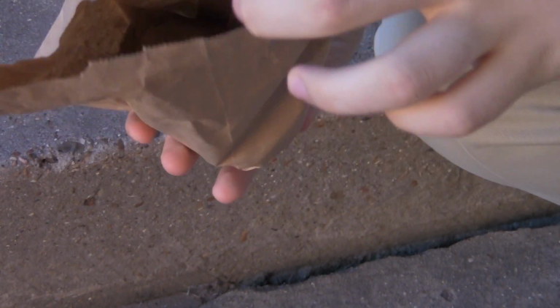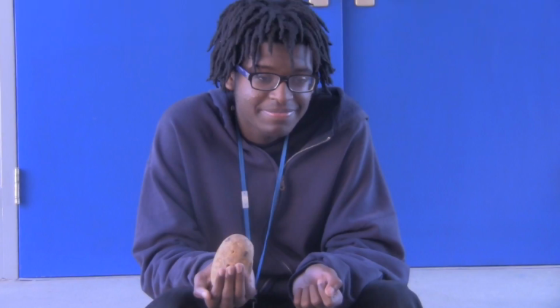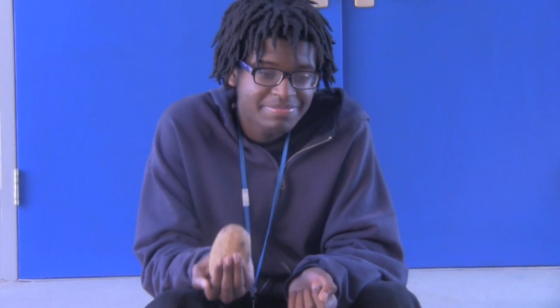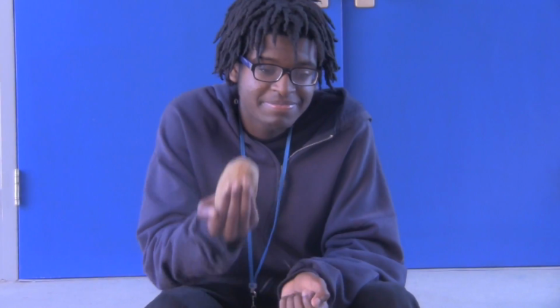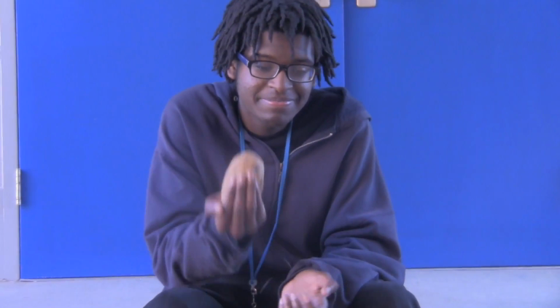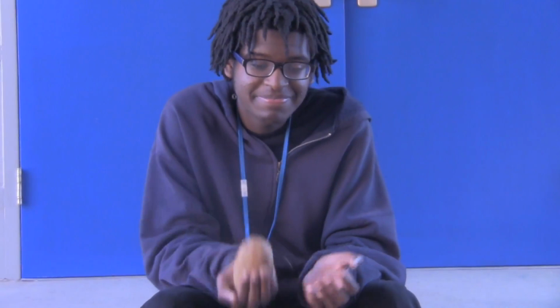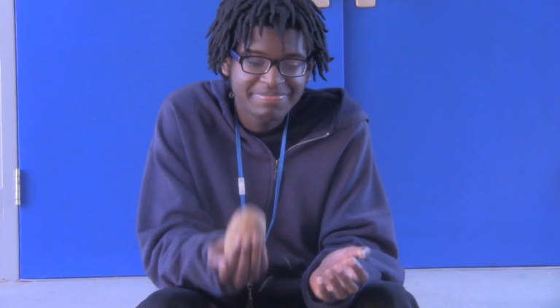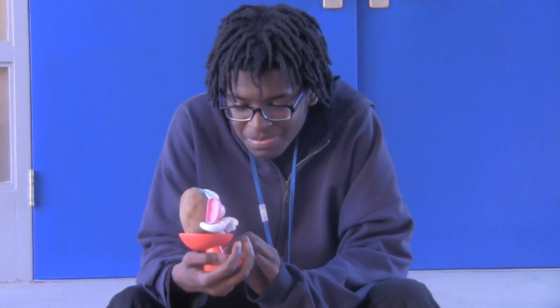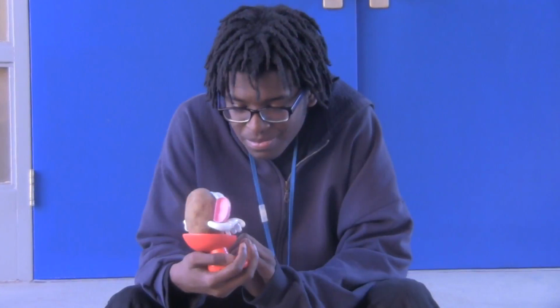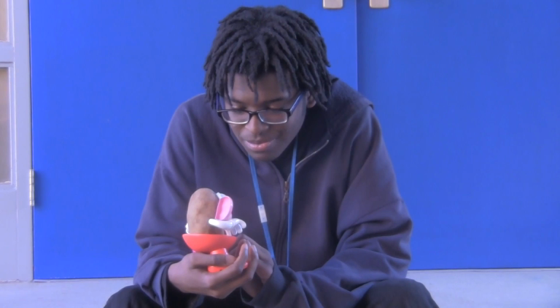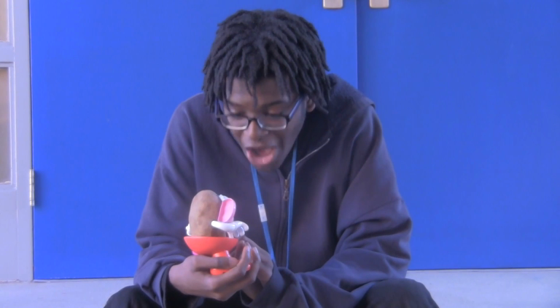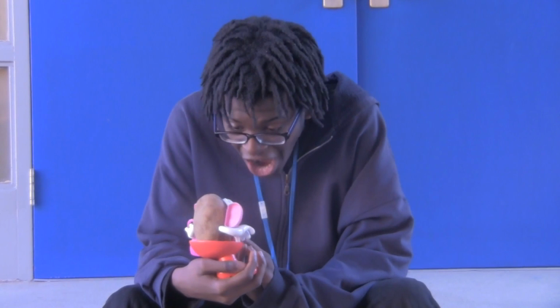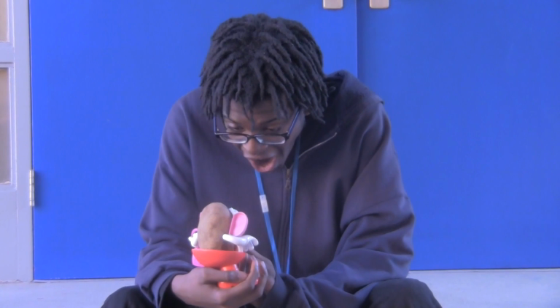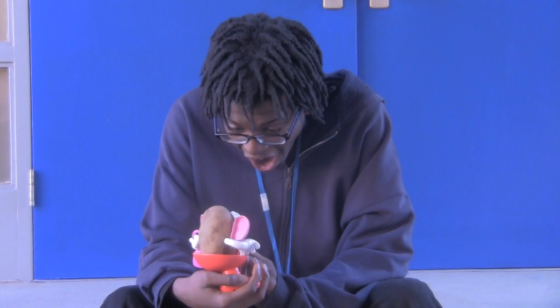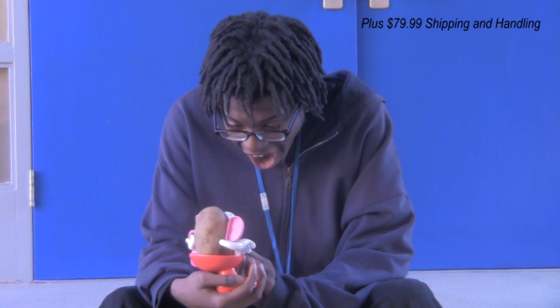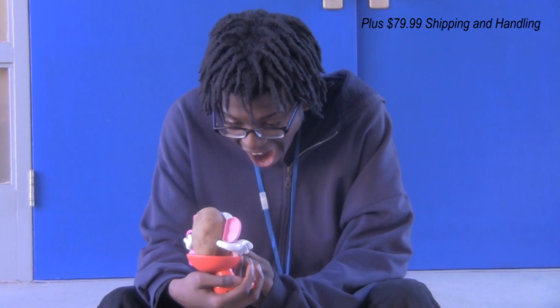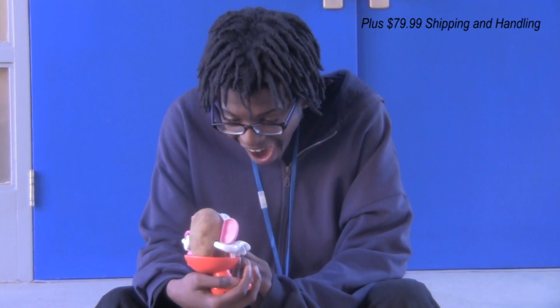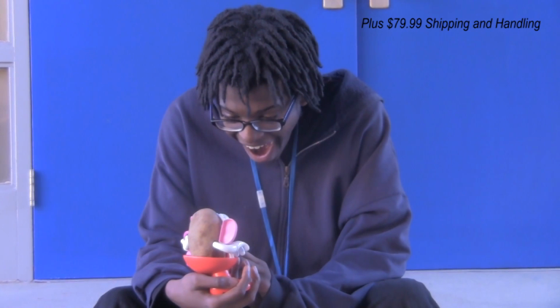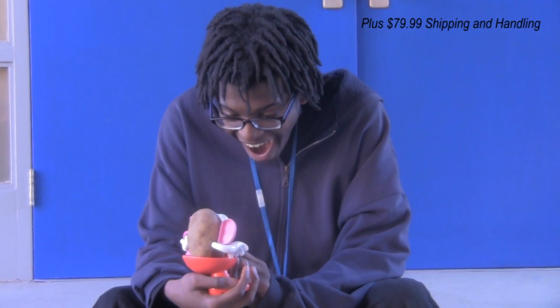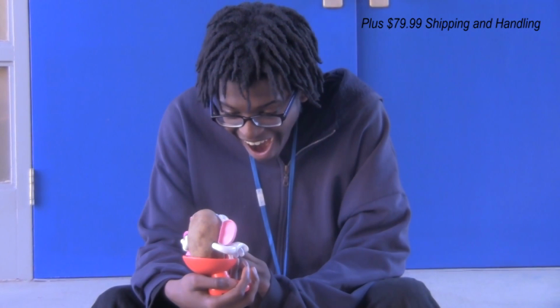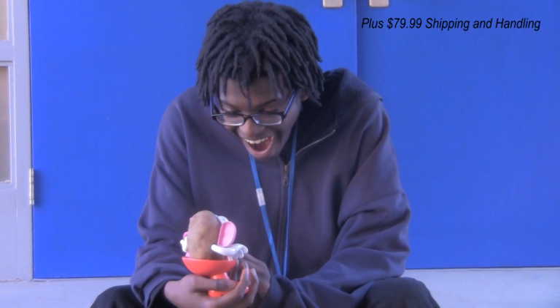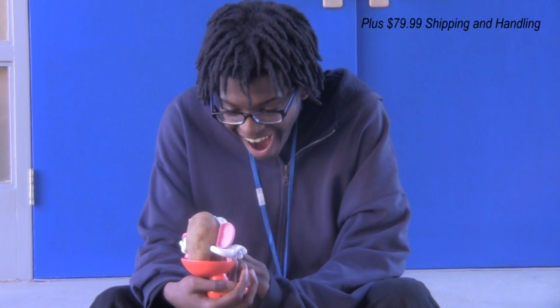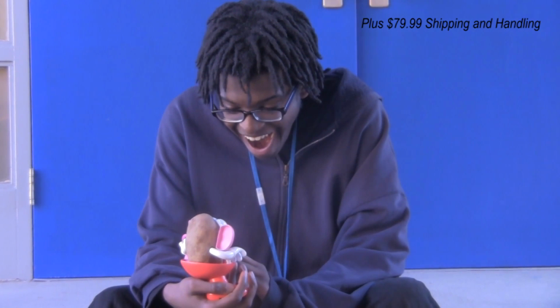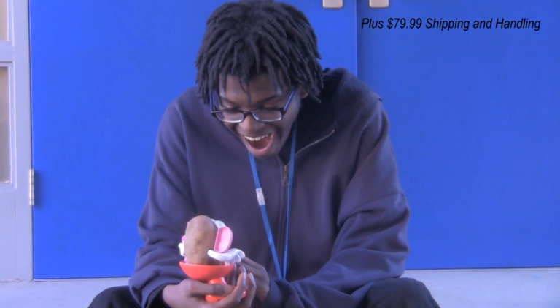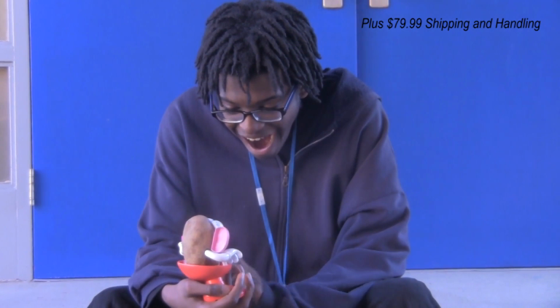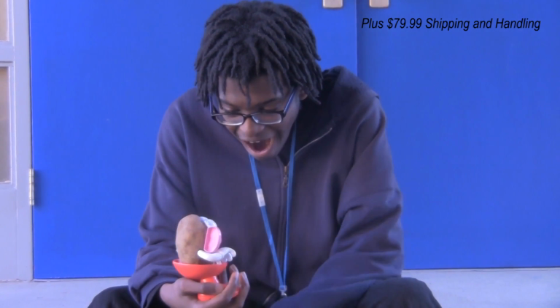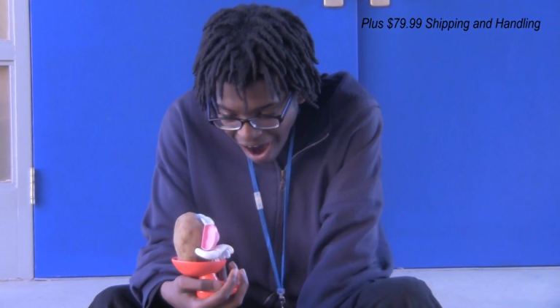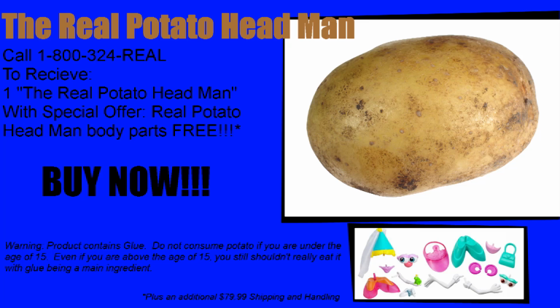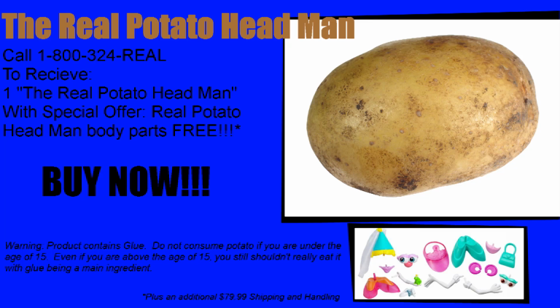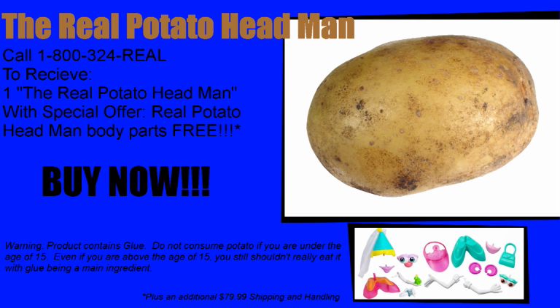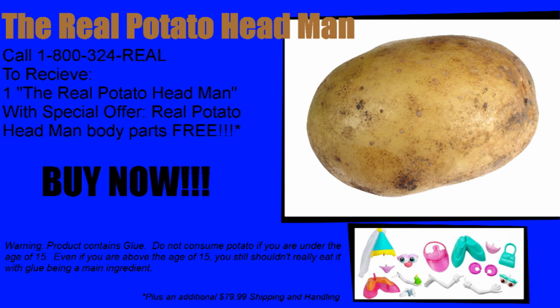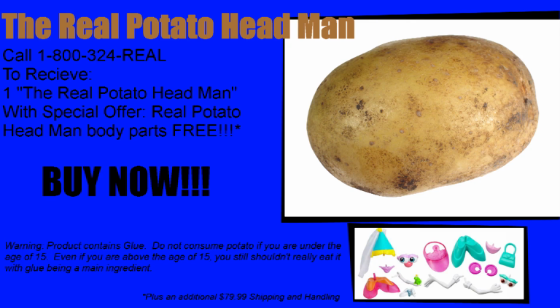Order now and also get the Real Potato Head Man Body Tarts absolutely free! Call now!